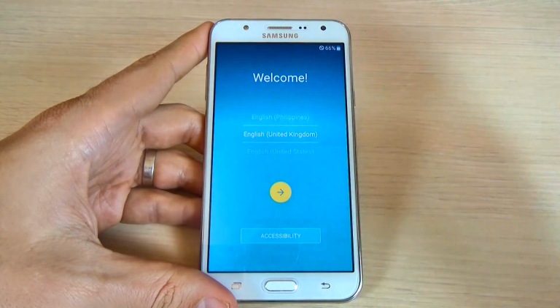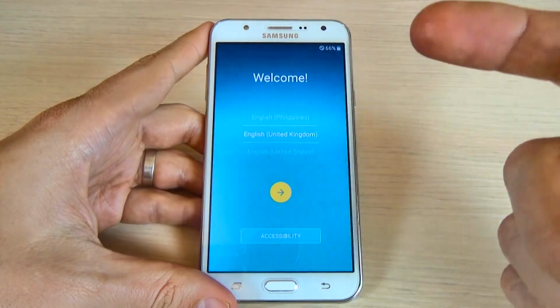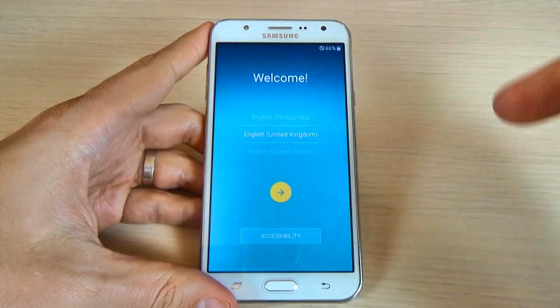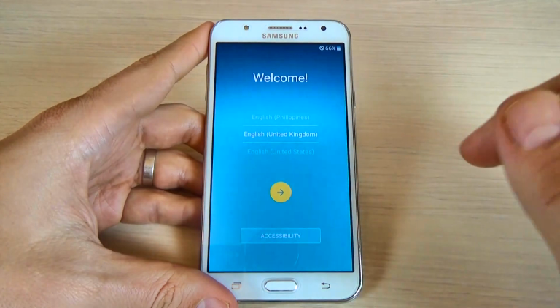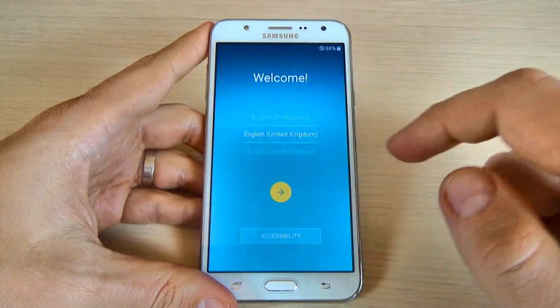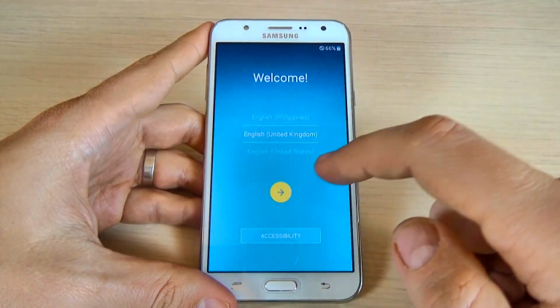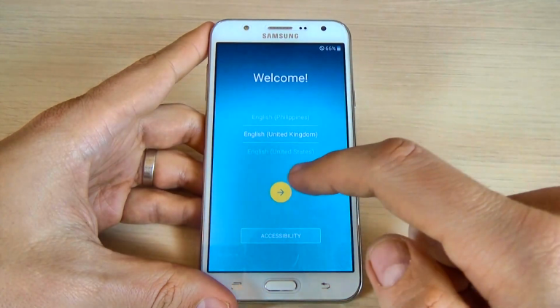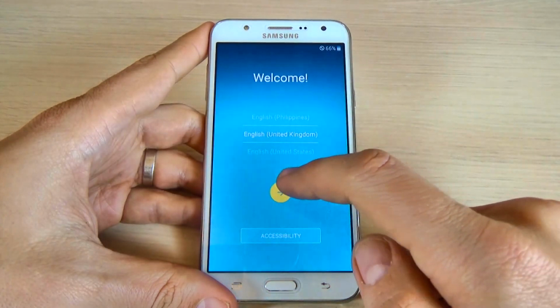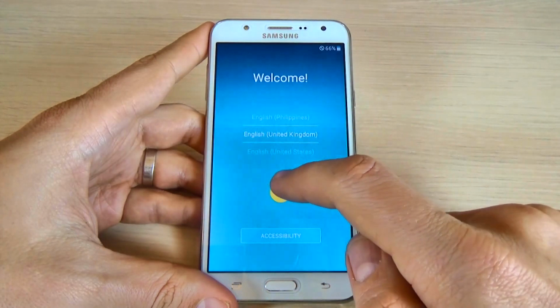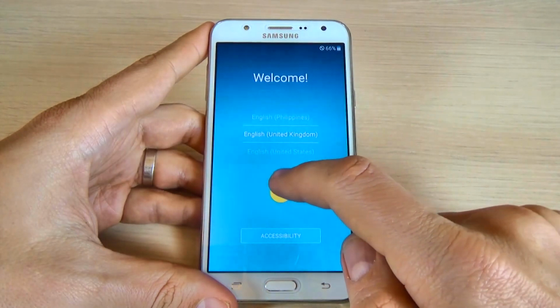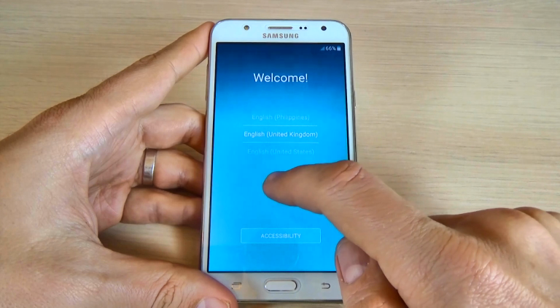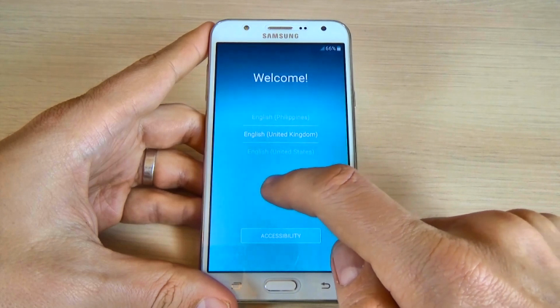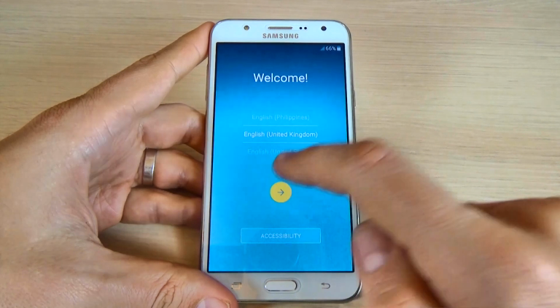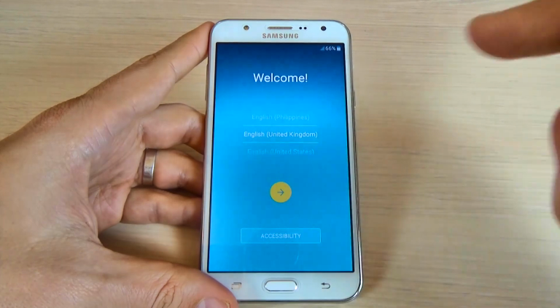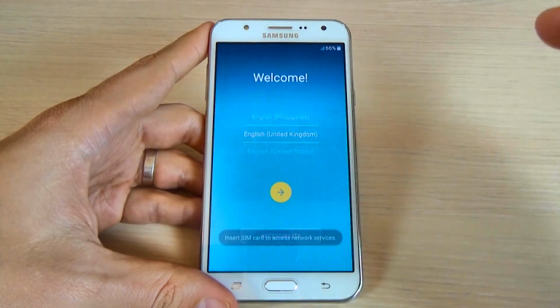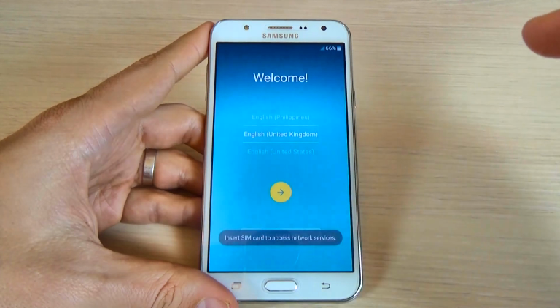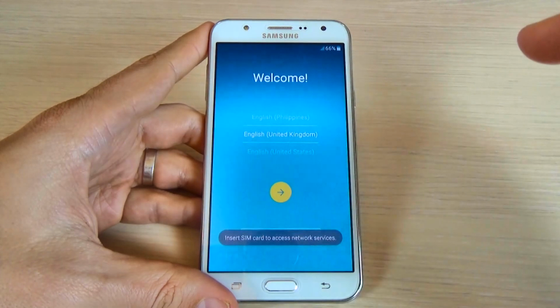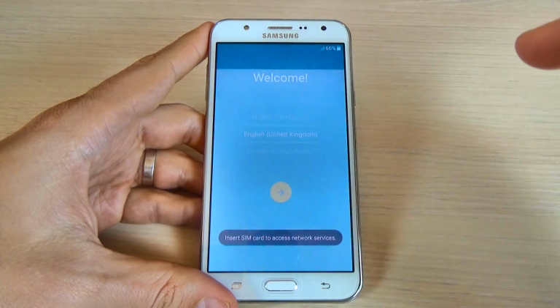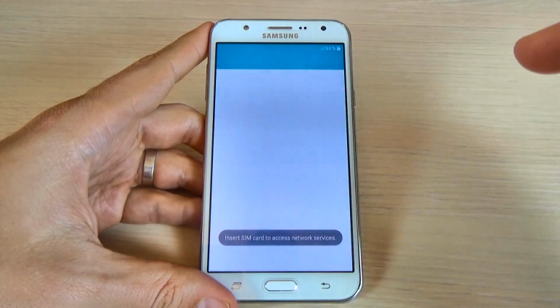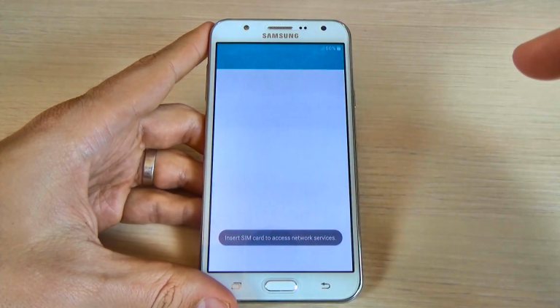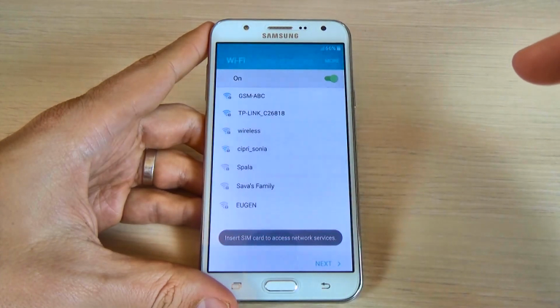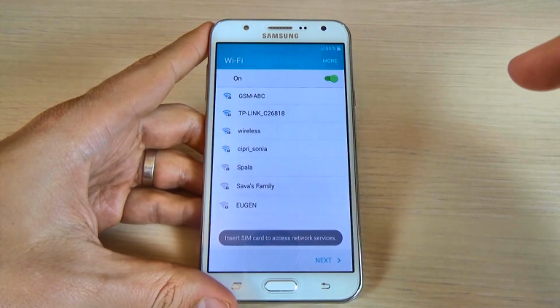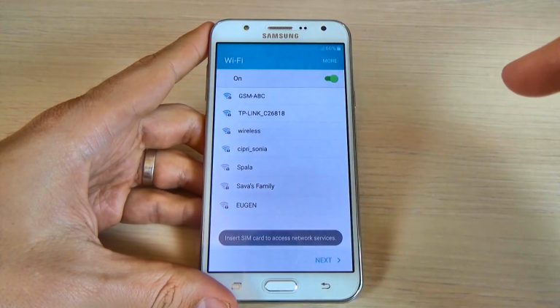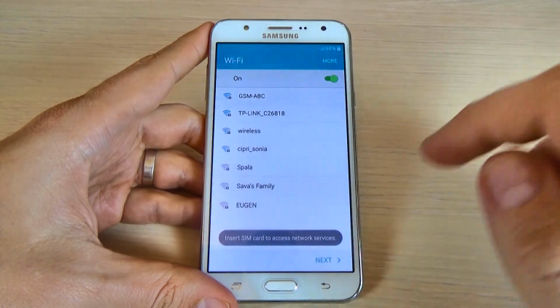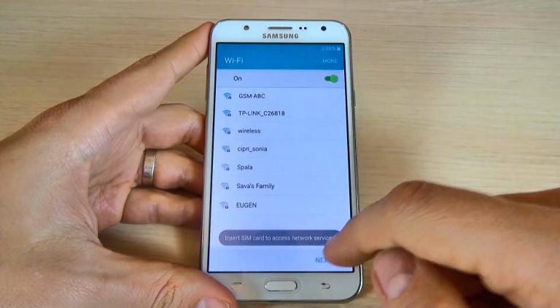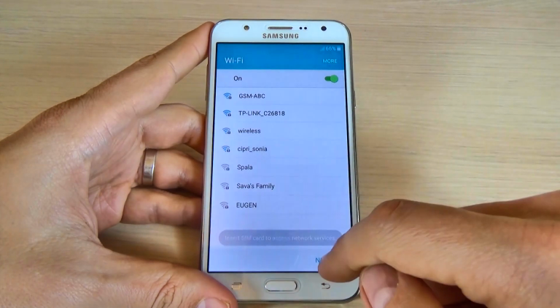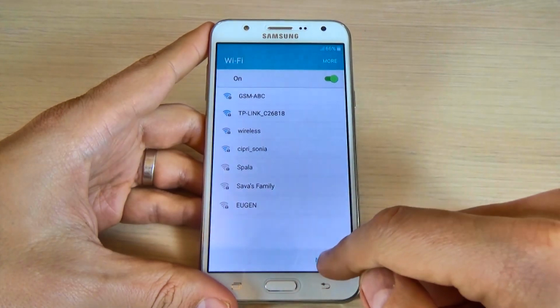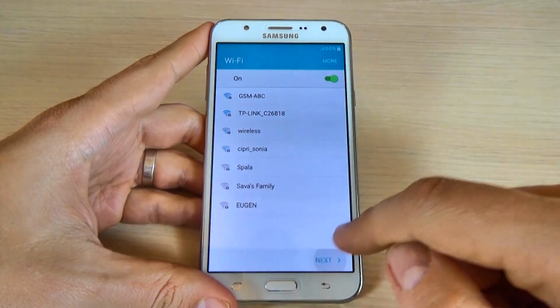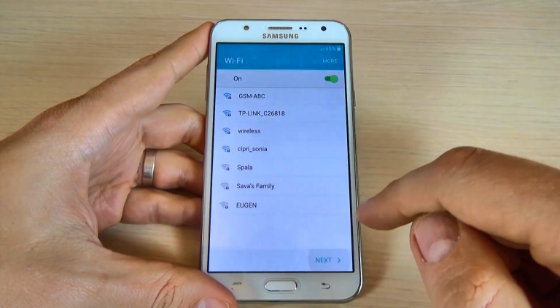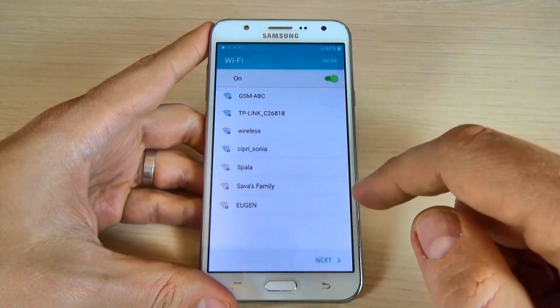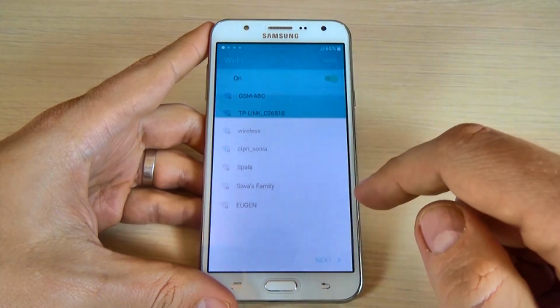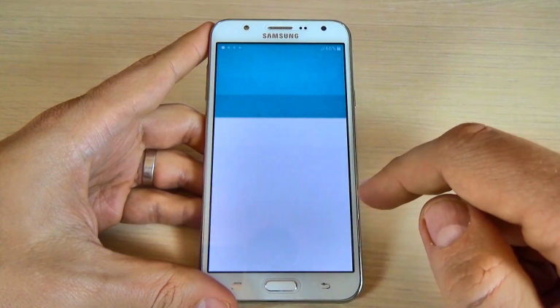Now you can do the initial setup — just click on the yellow arrow and click next.